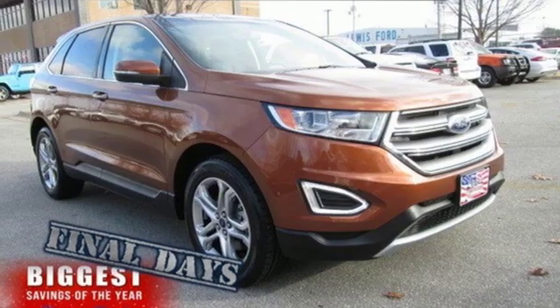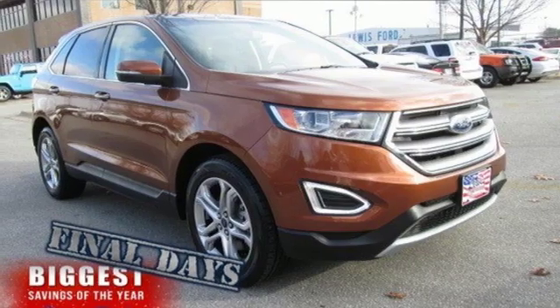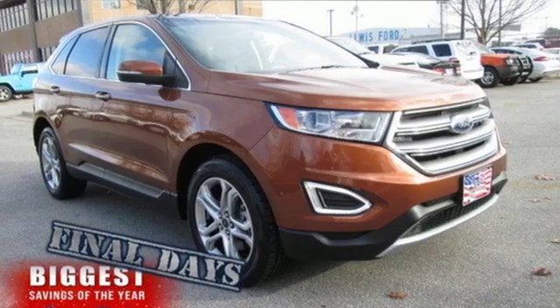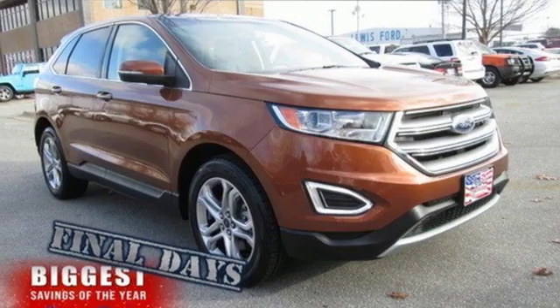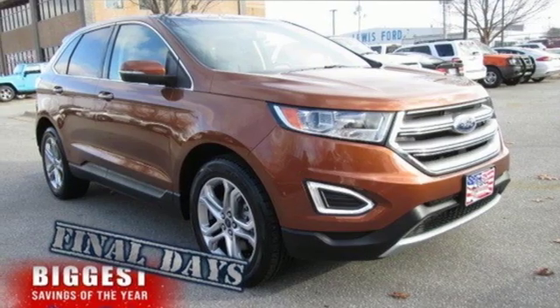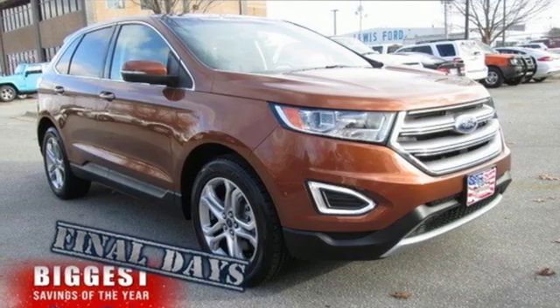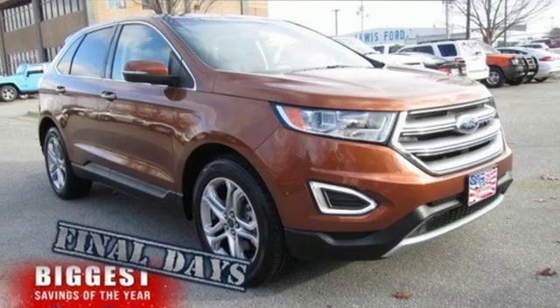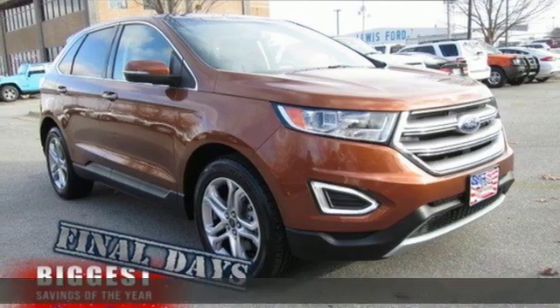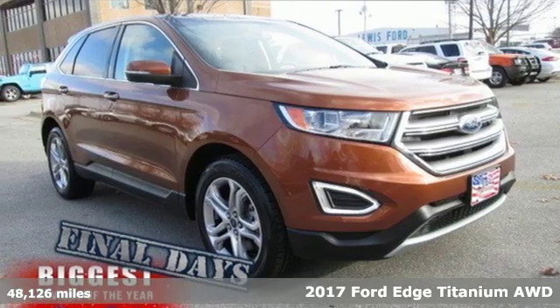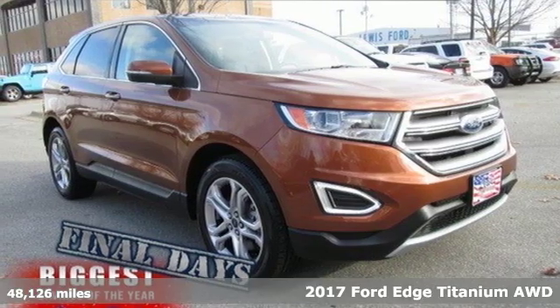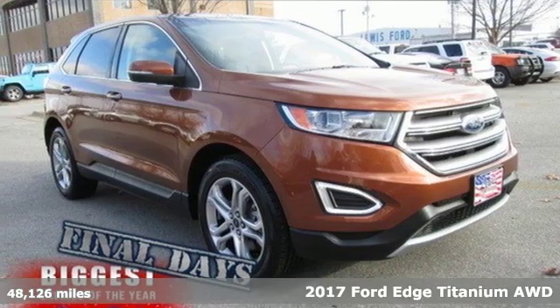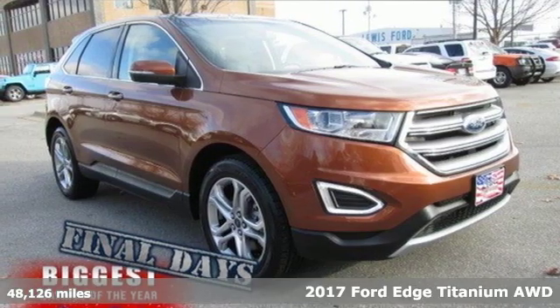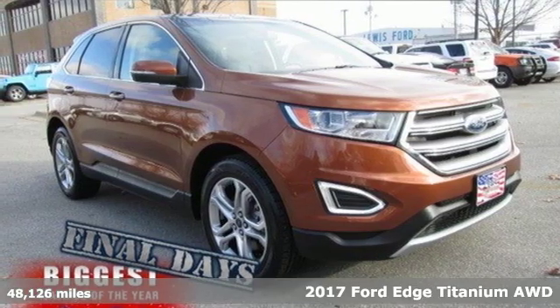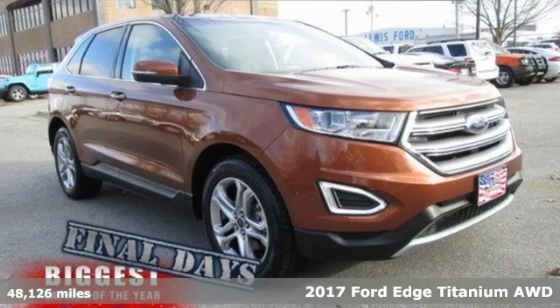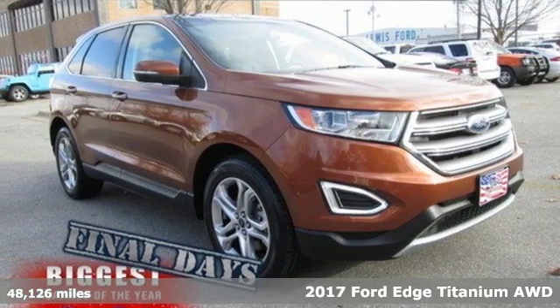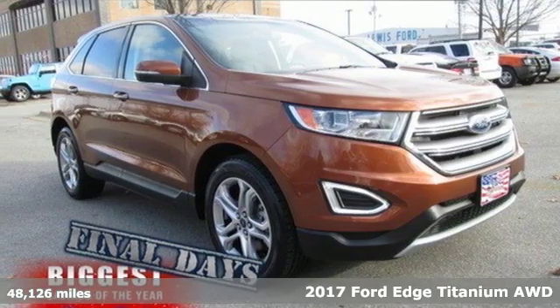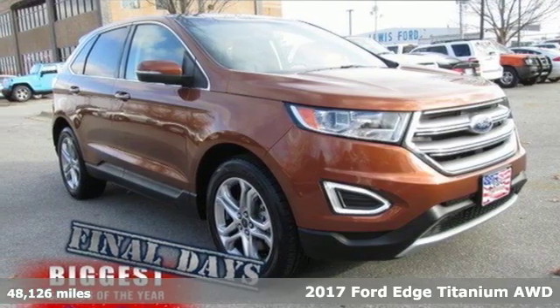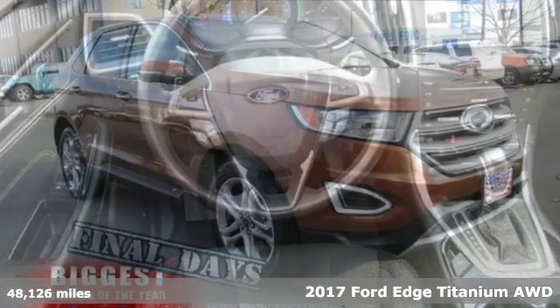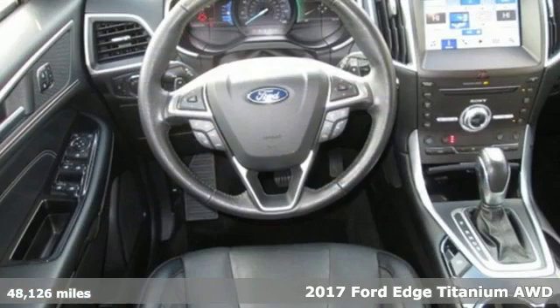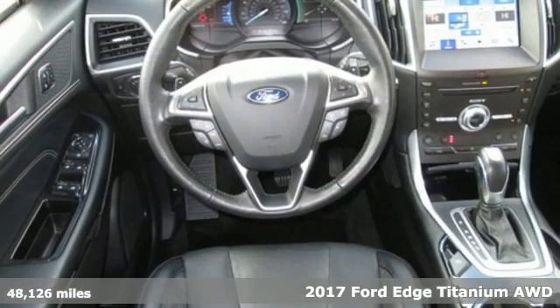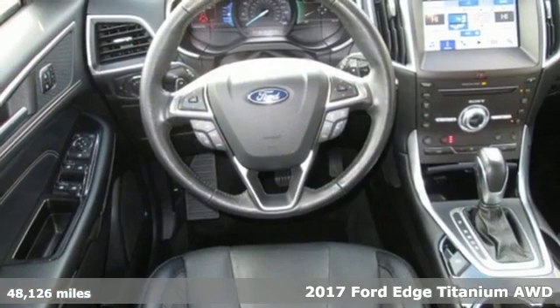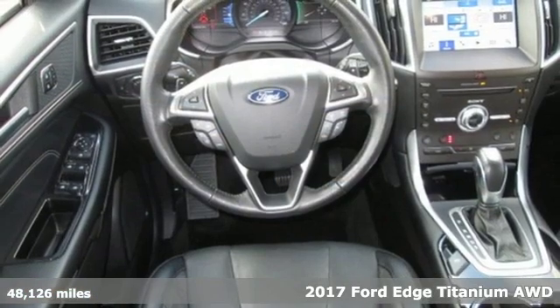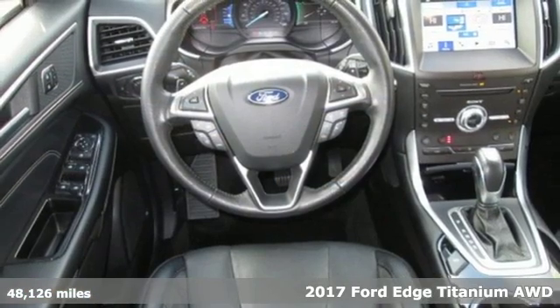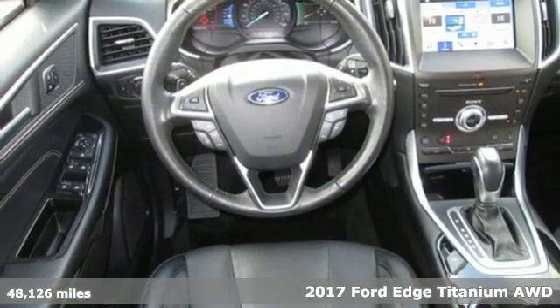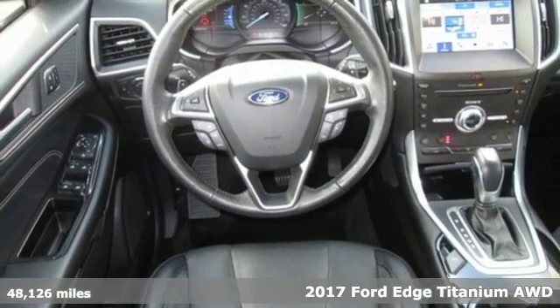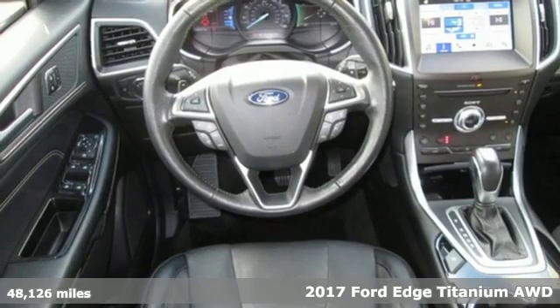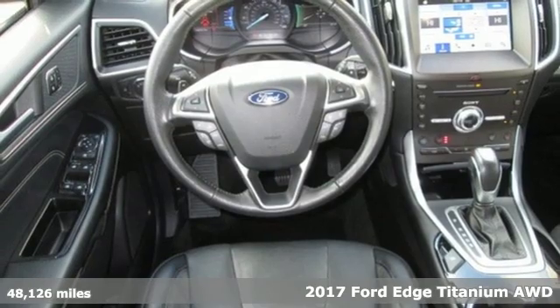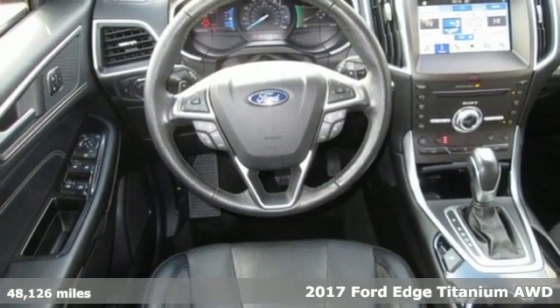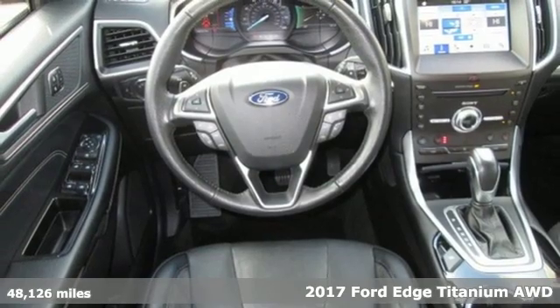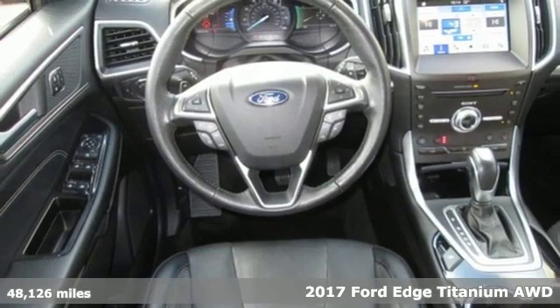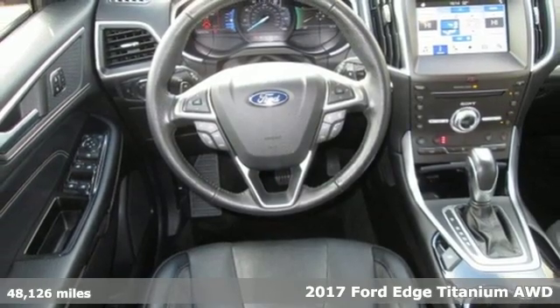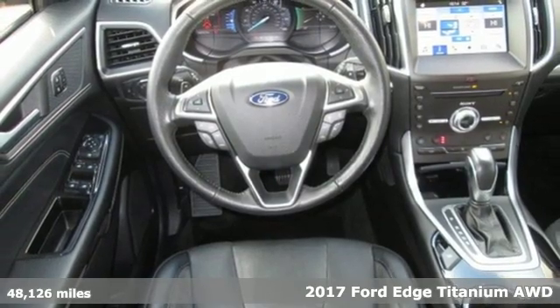Here's a 2017 Ford Edge. Built on tradition, built to last. Ford.